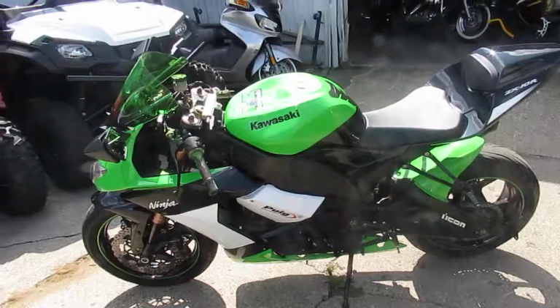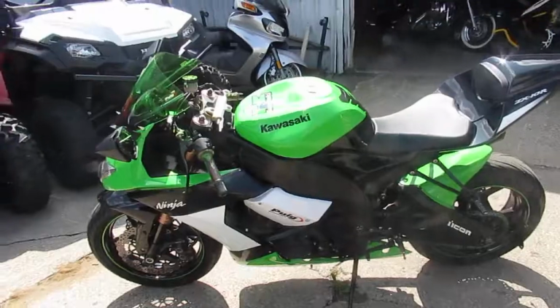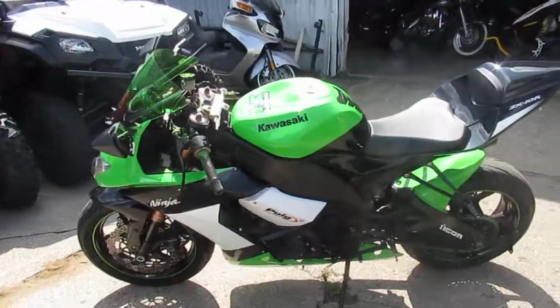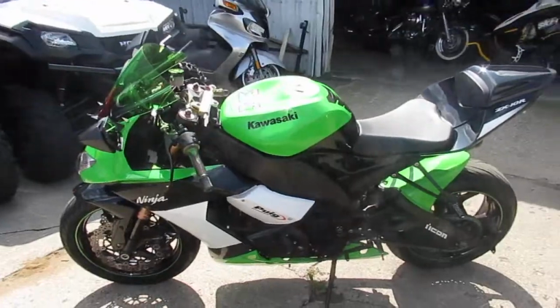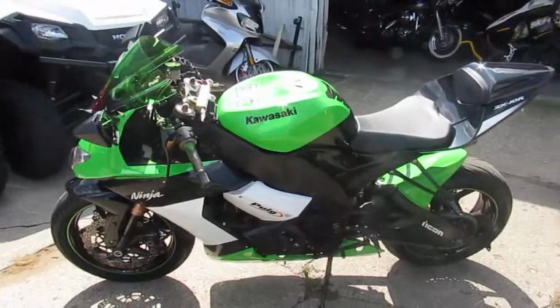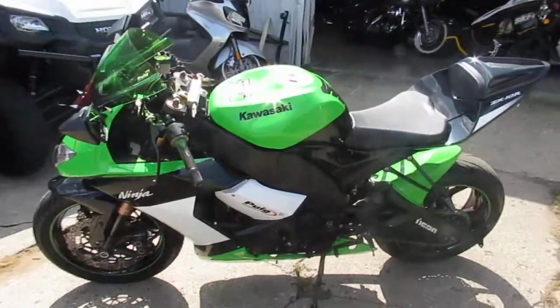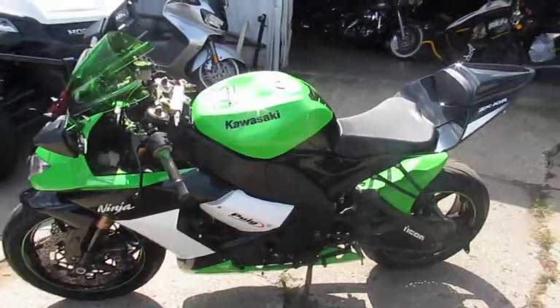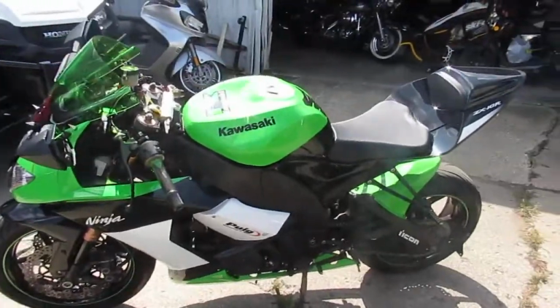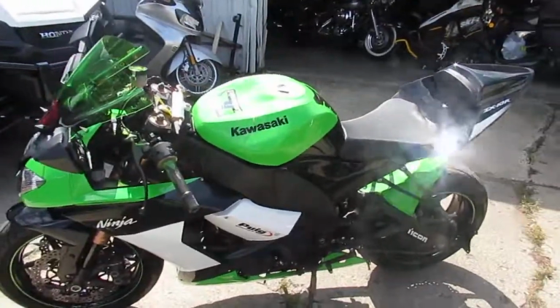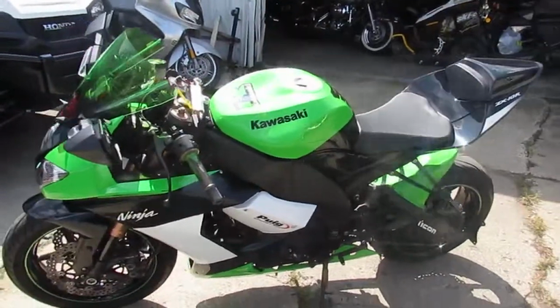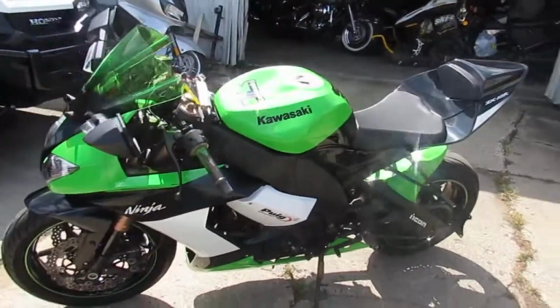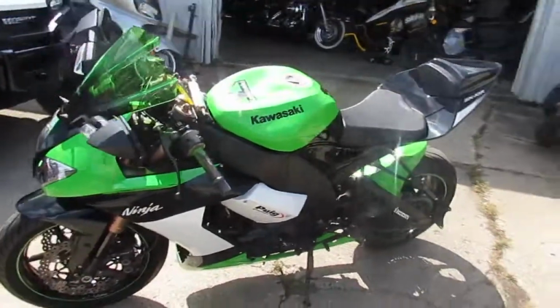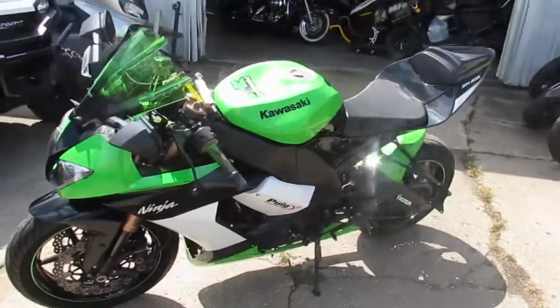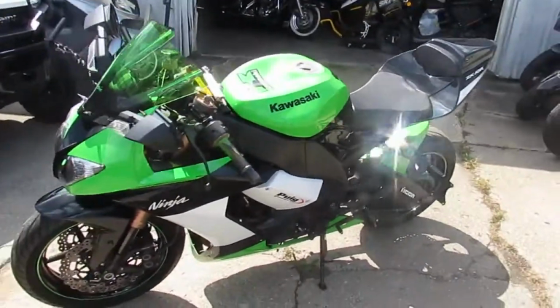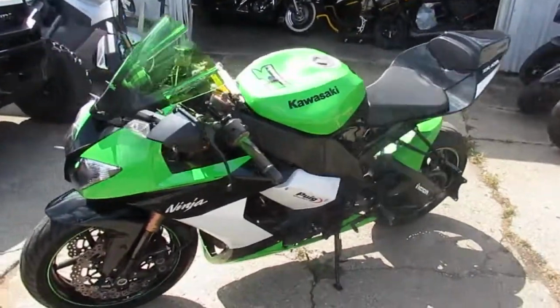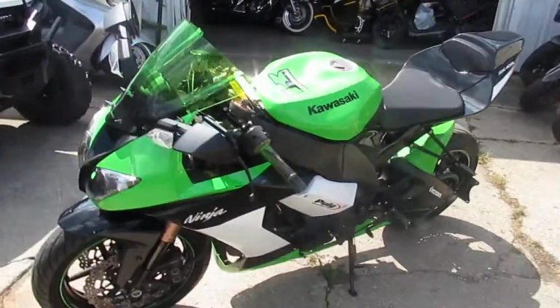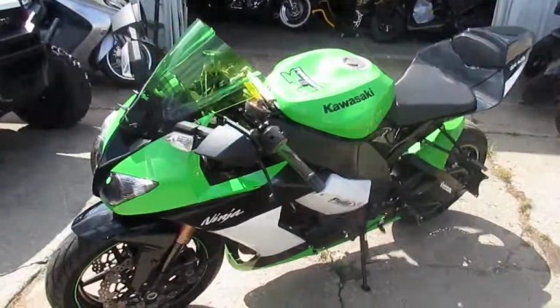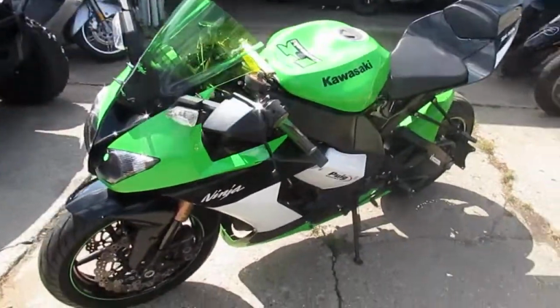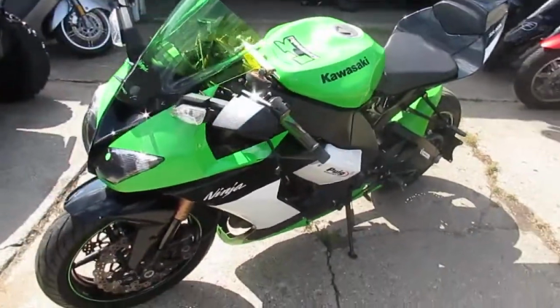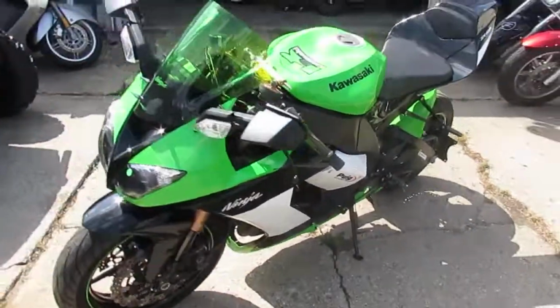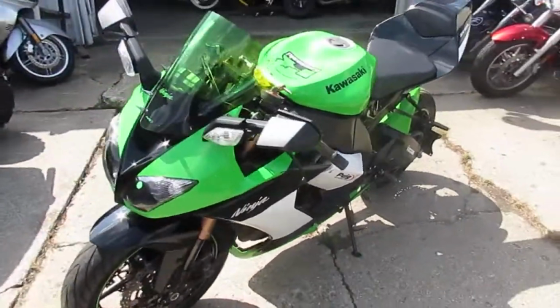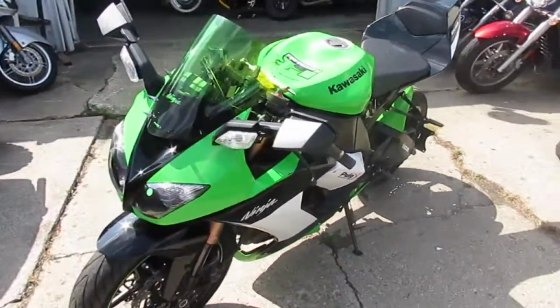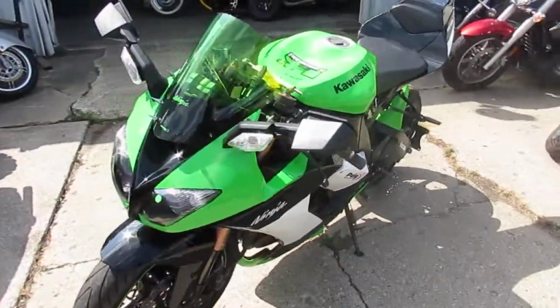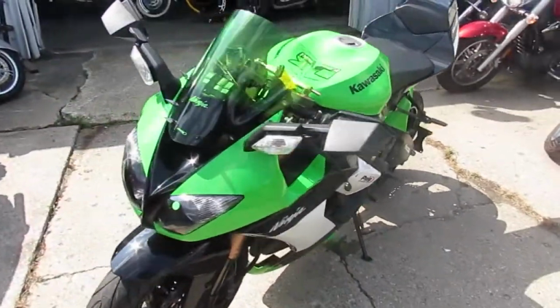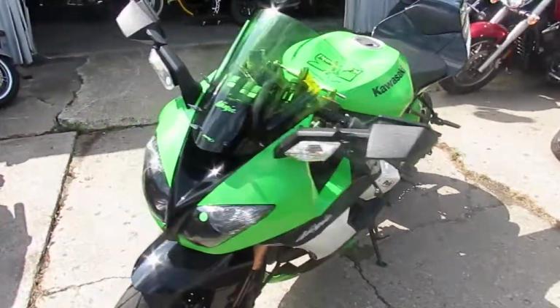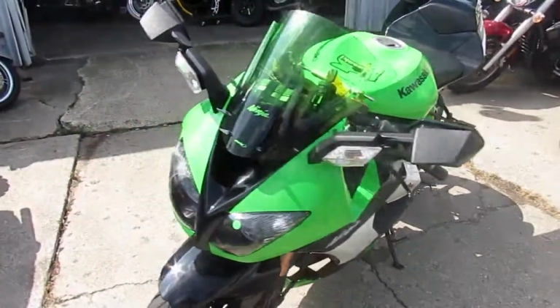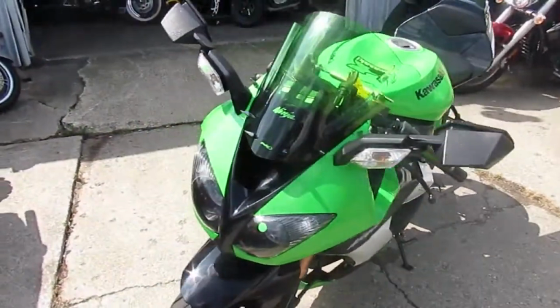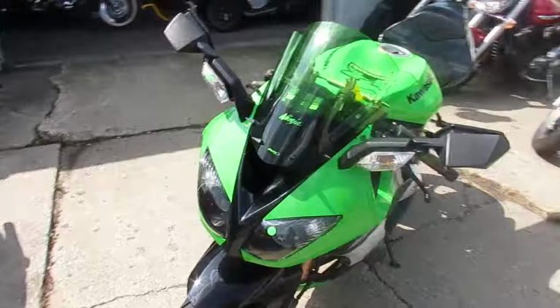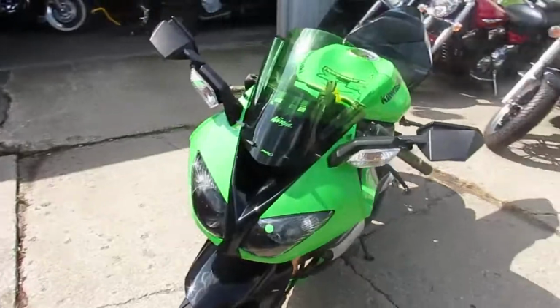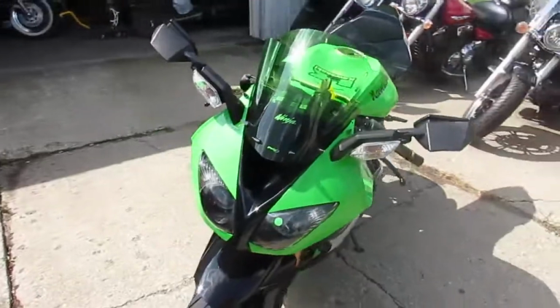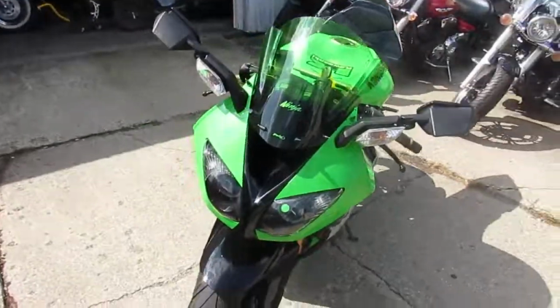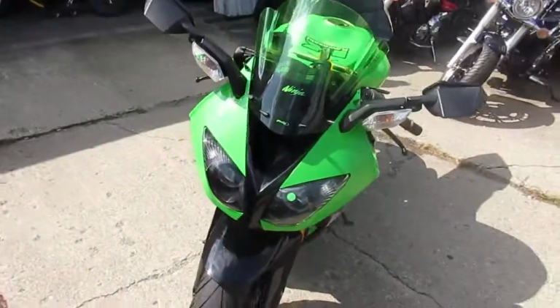Used Sport Bike Capital here at Approval Power Sports. Over 450 used bikes in our showroom for sale.